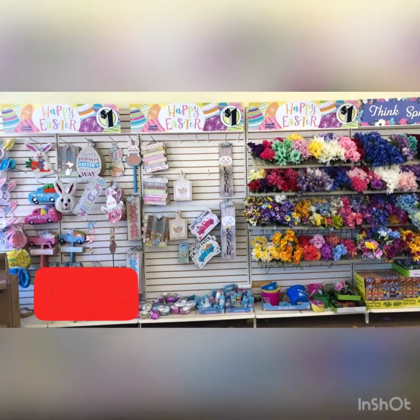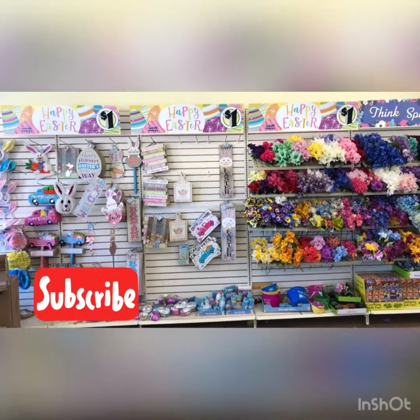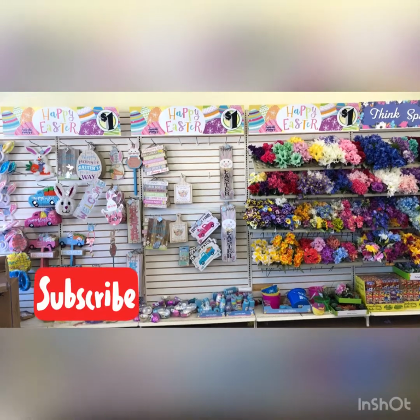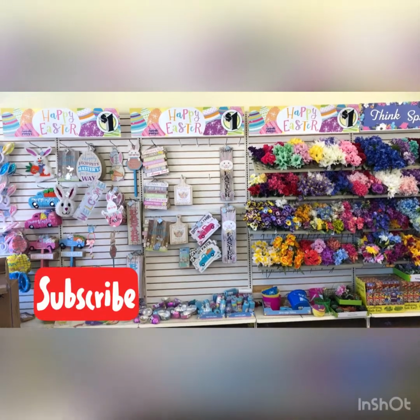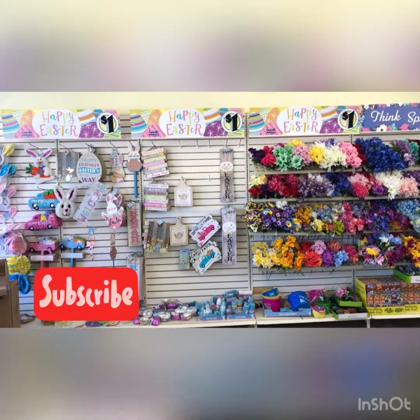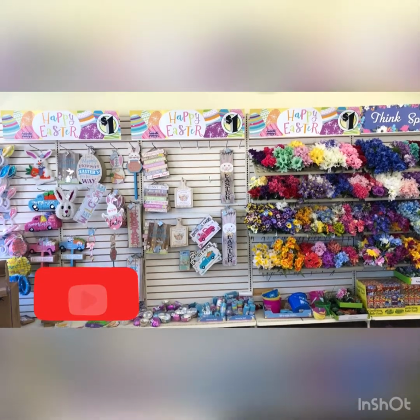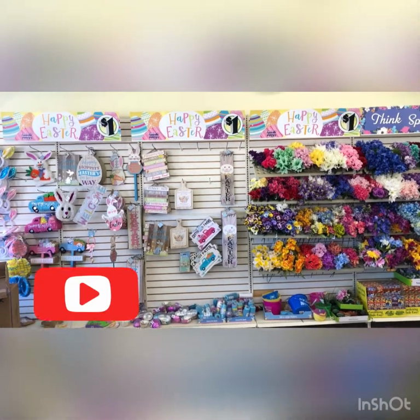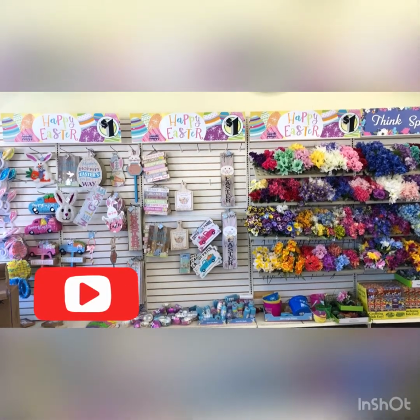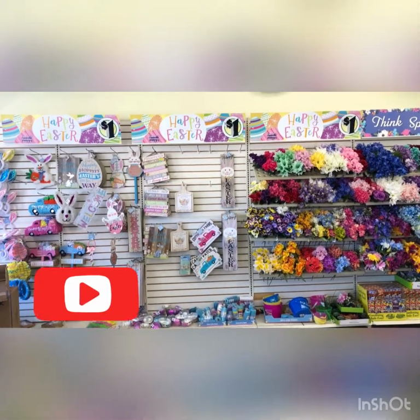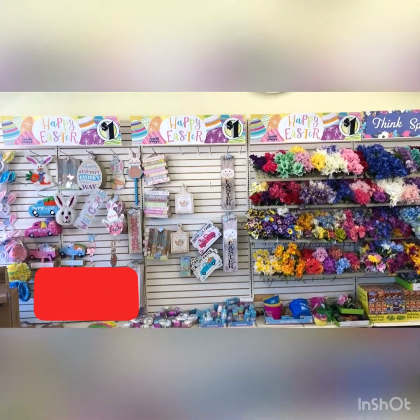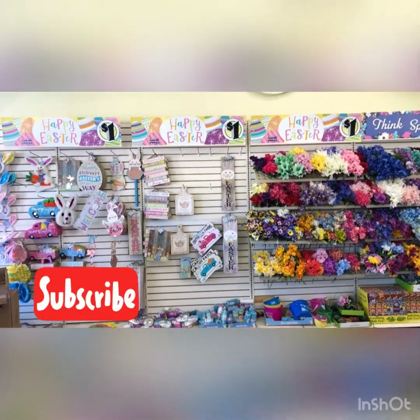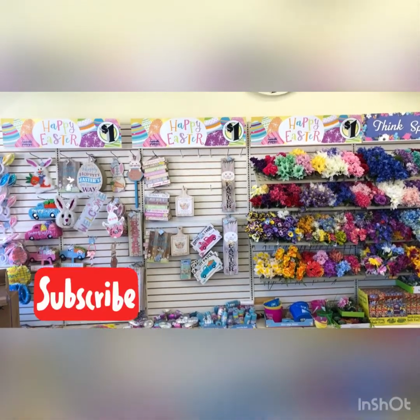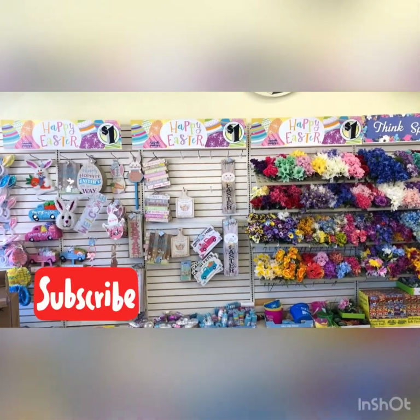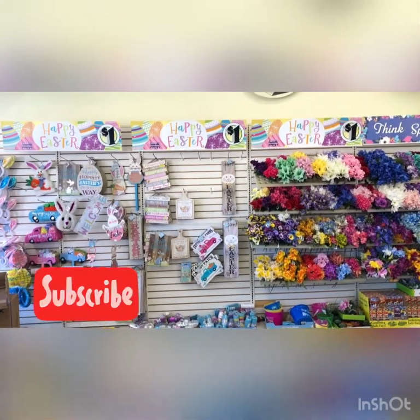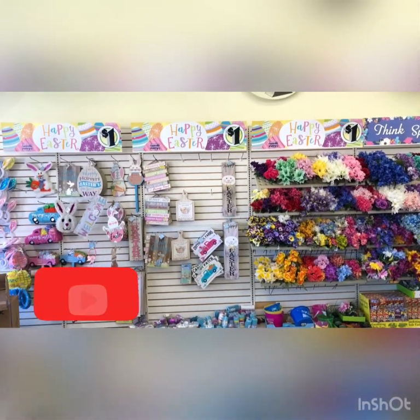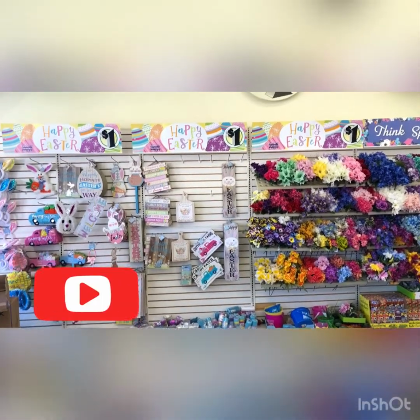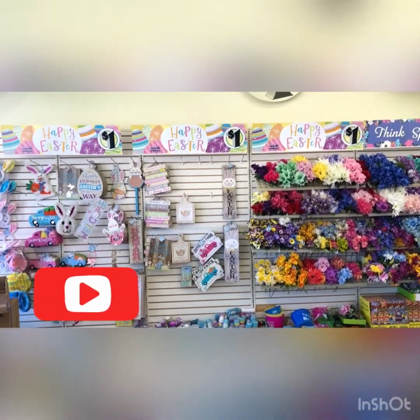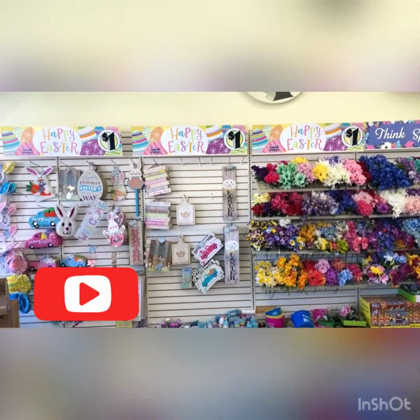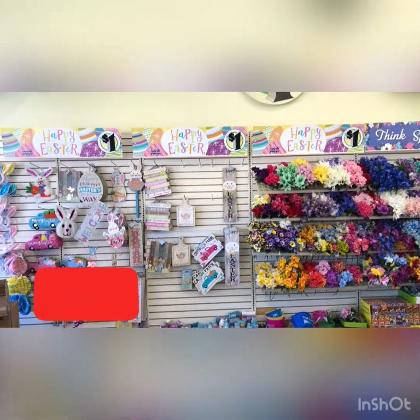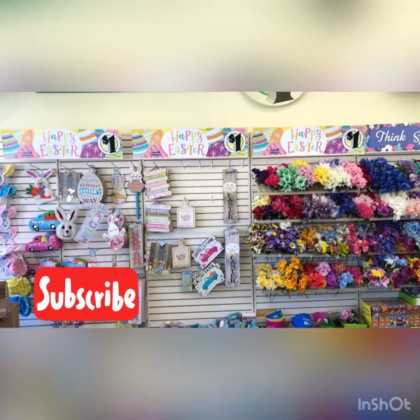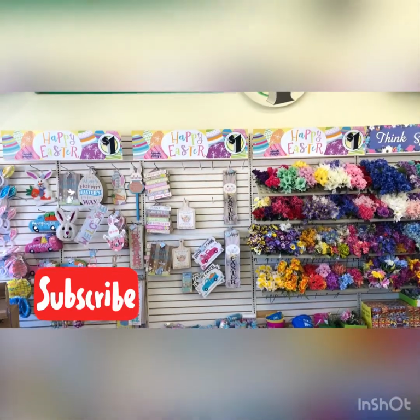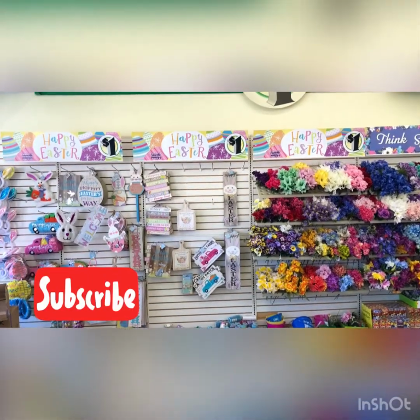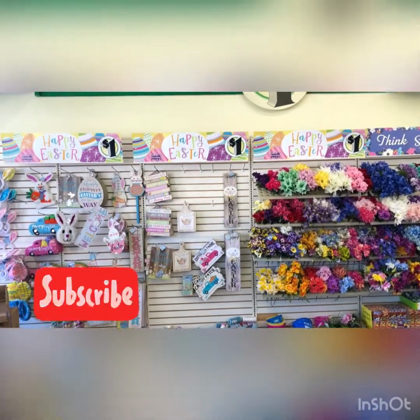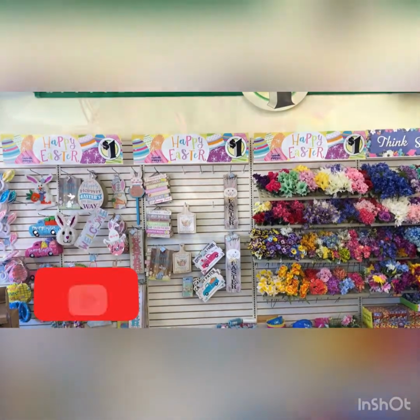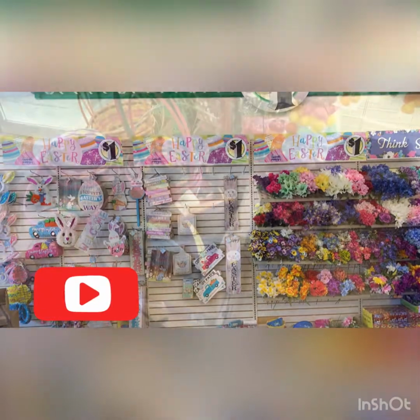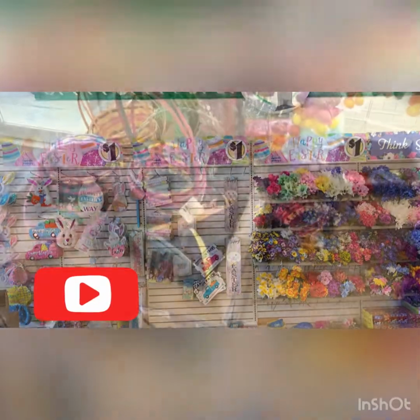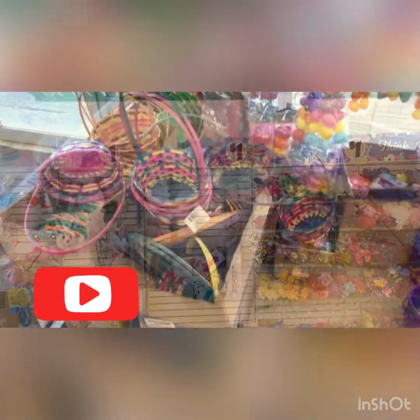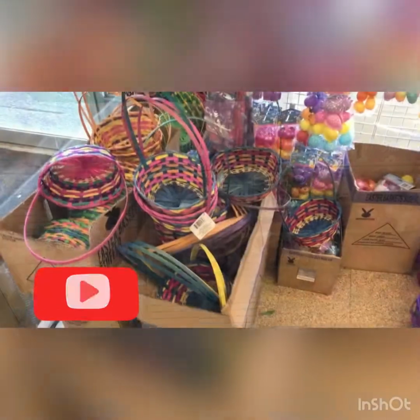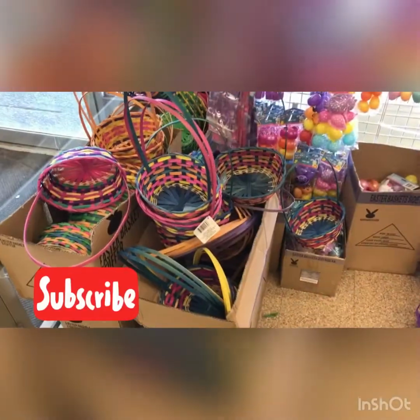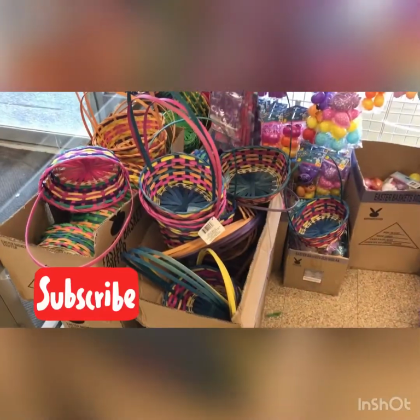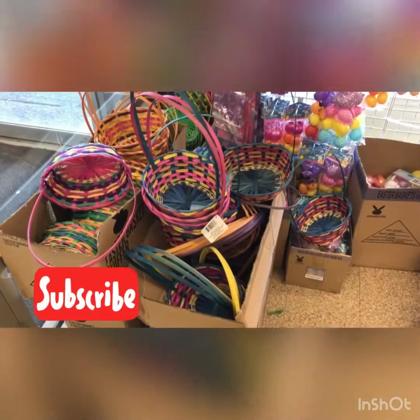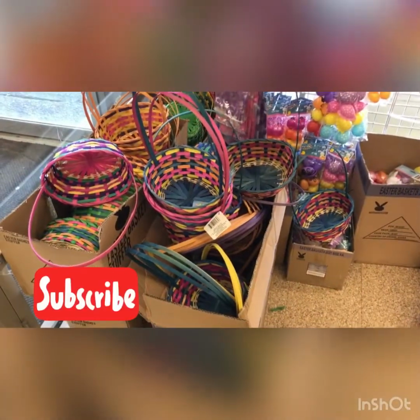Hi, just checking out the Dollar Tree today. Let's see what they have. All right, here we go.